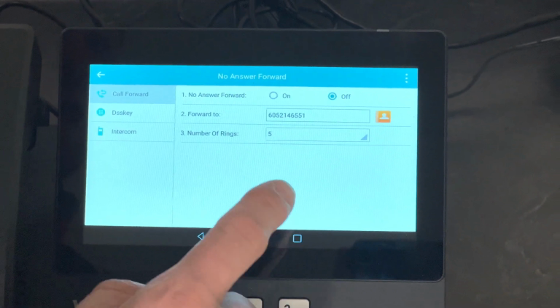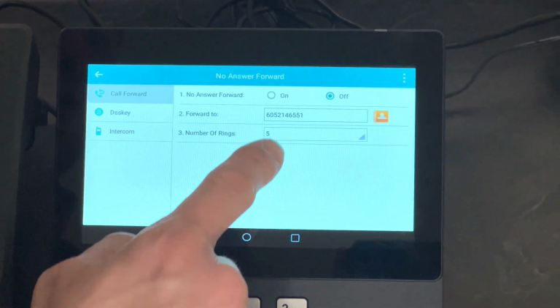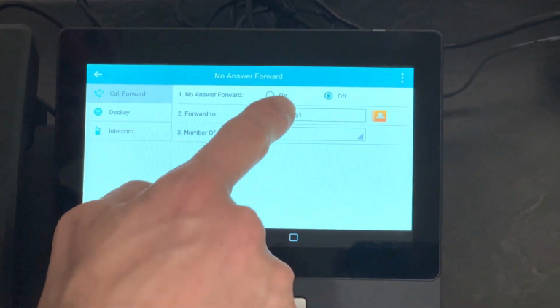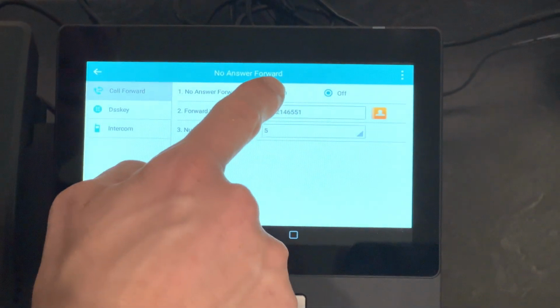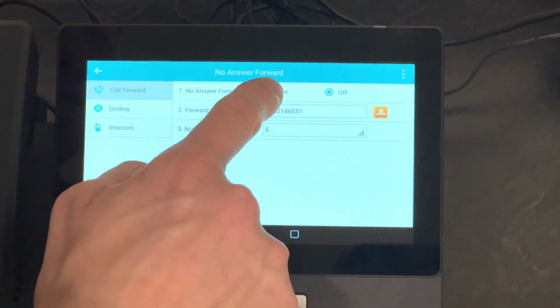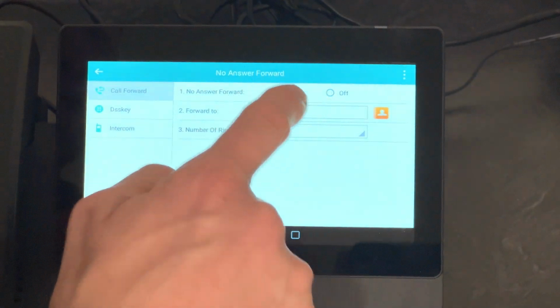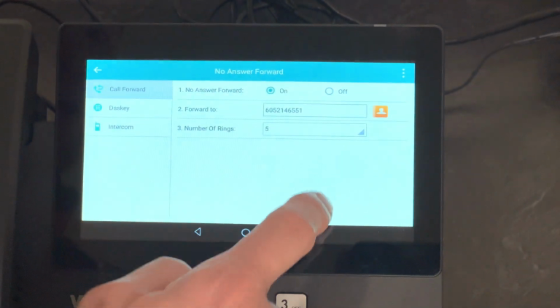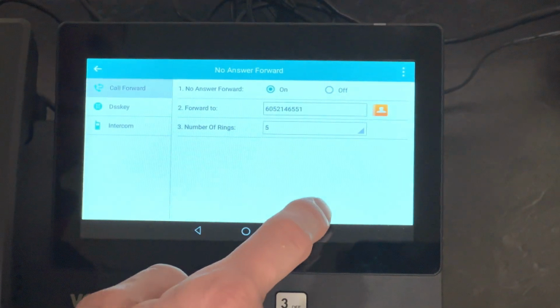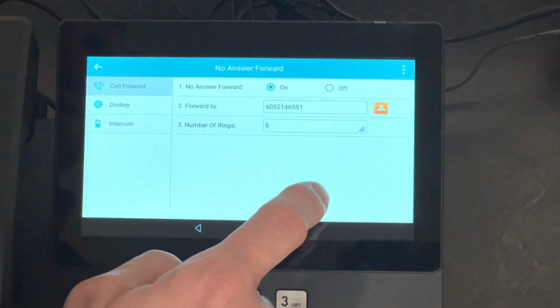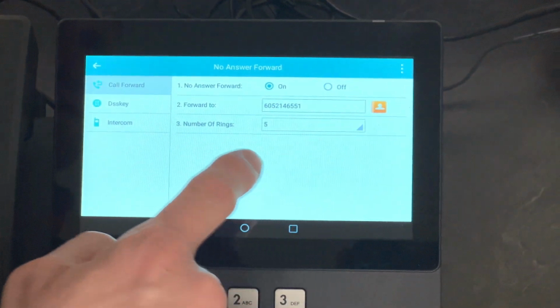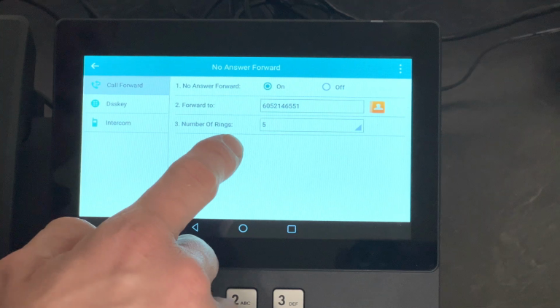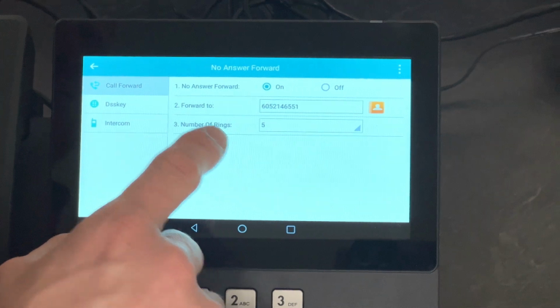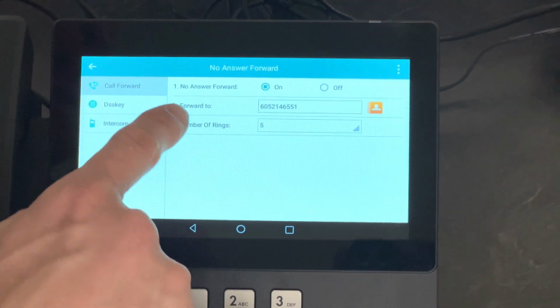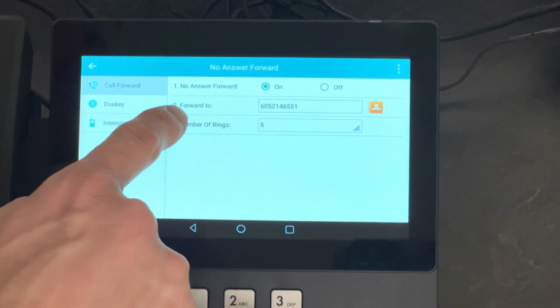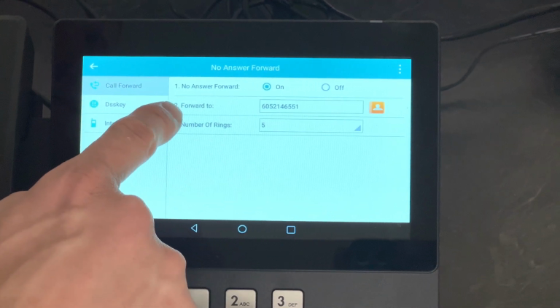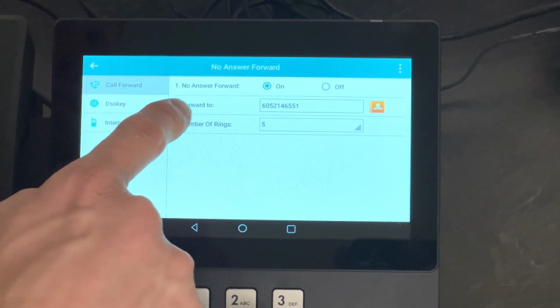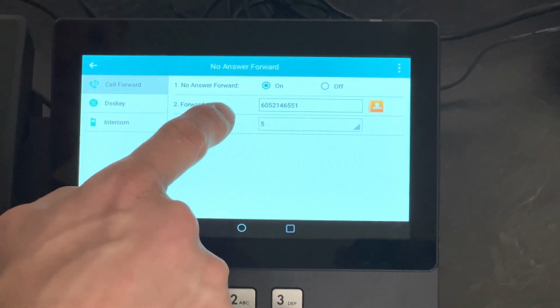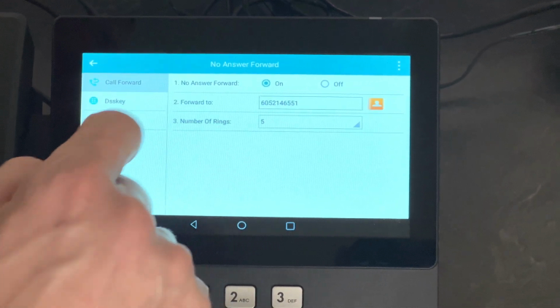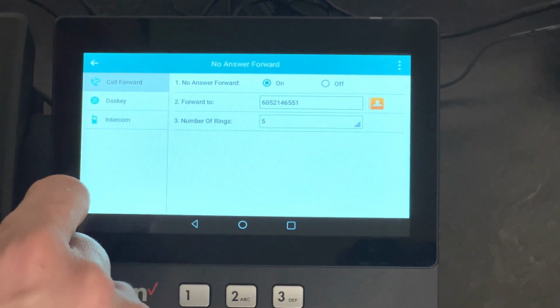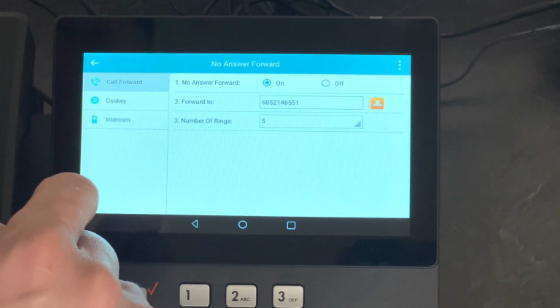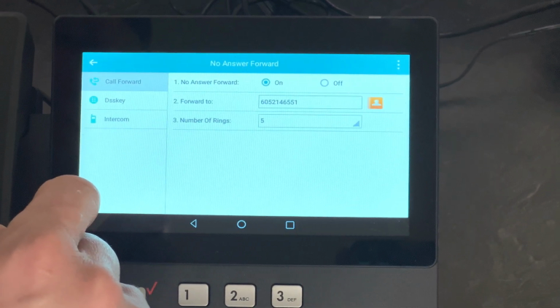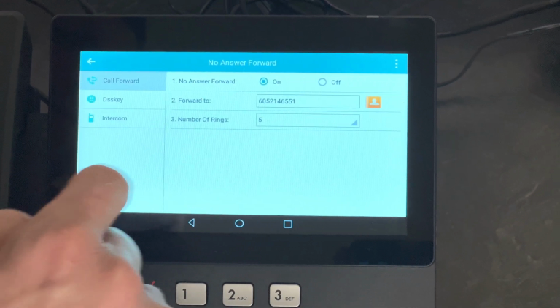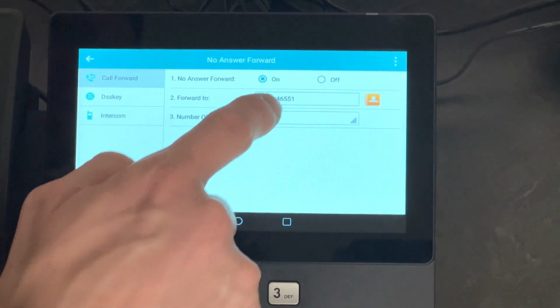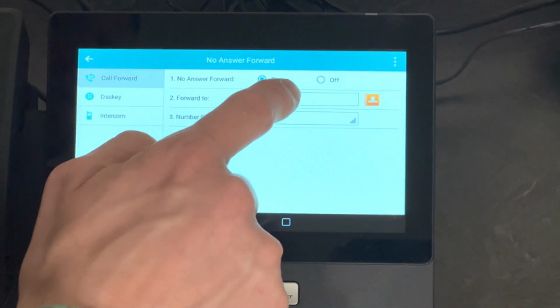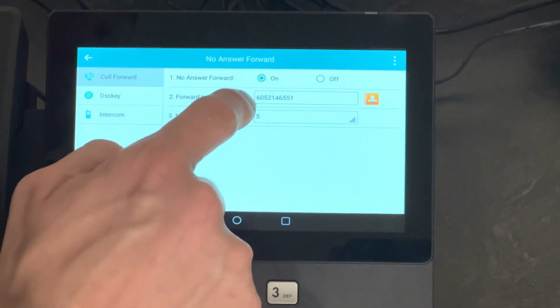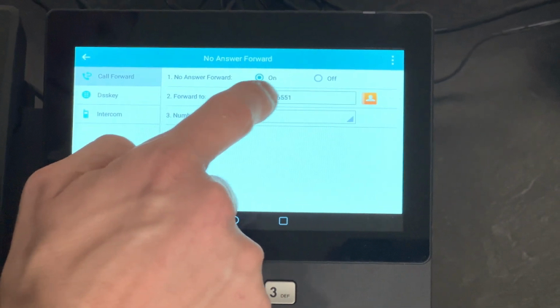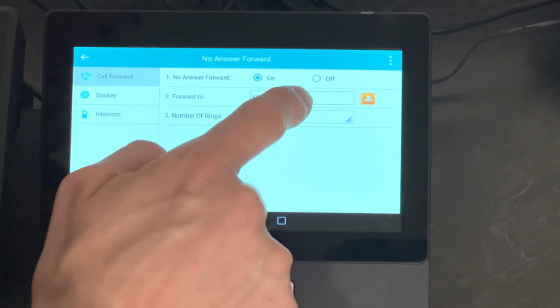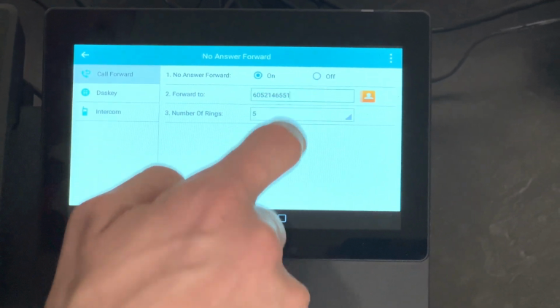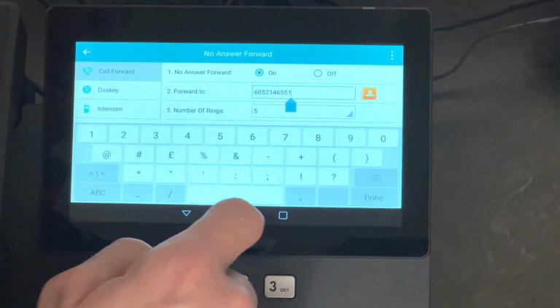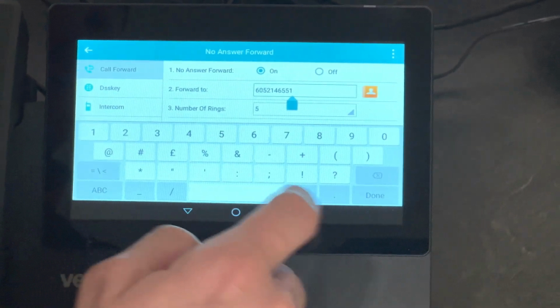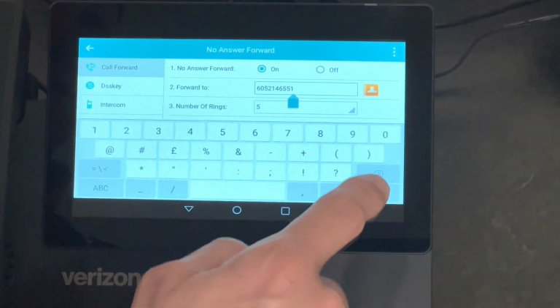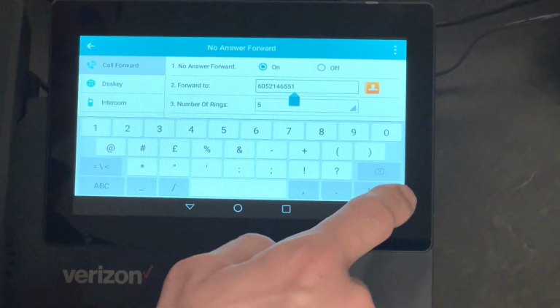Now we're going to turn it on. What this is asking is where do you want to forward your calls to, so we'll put a number in here.